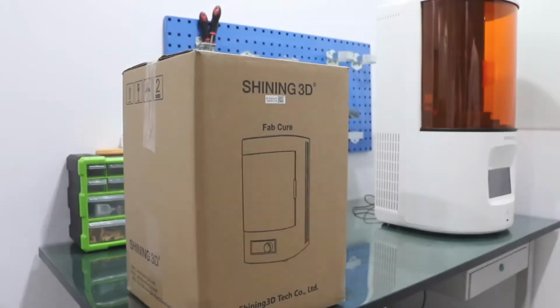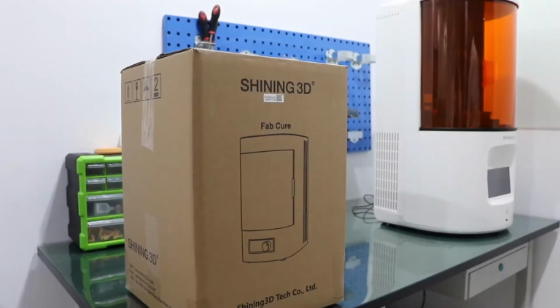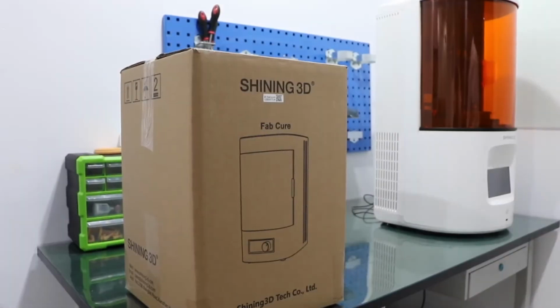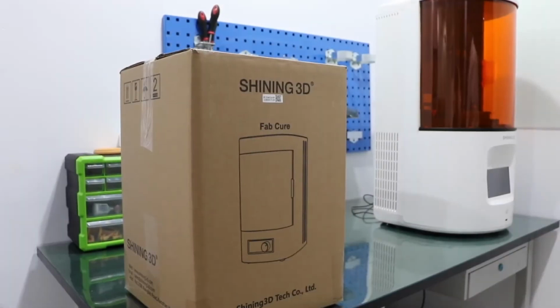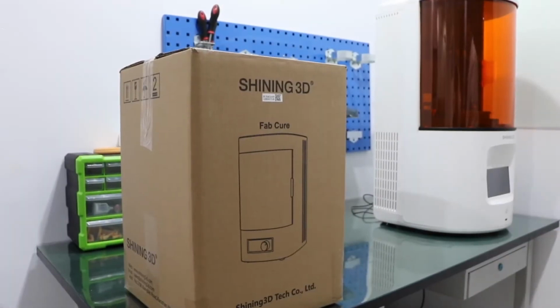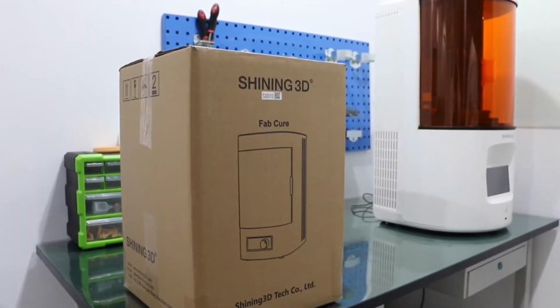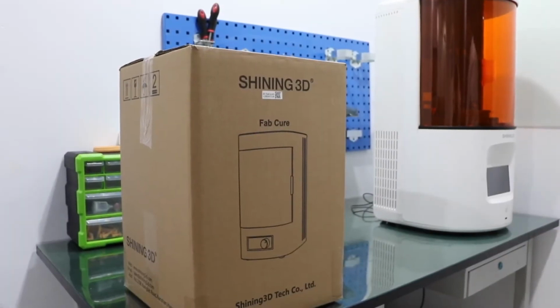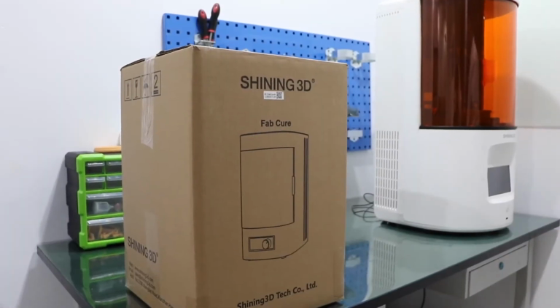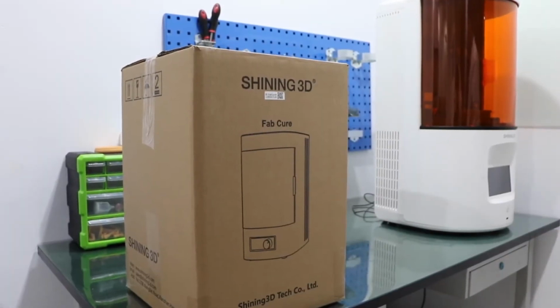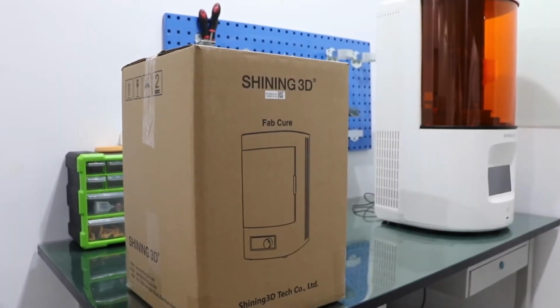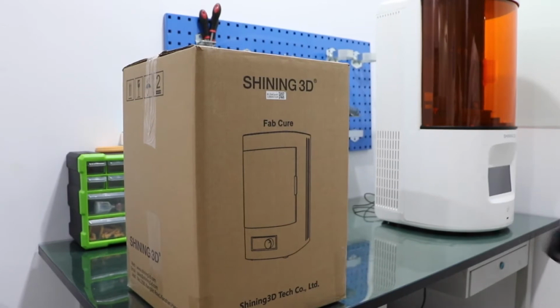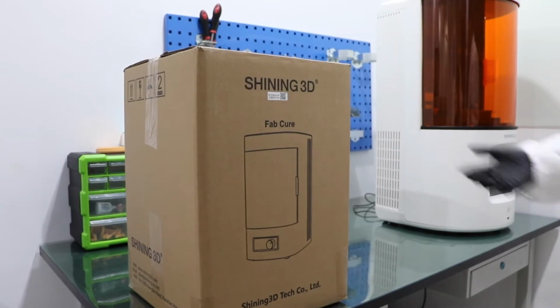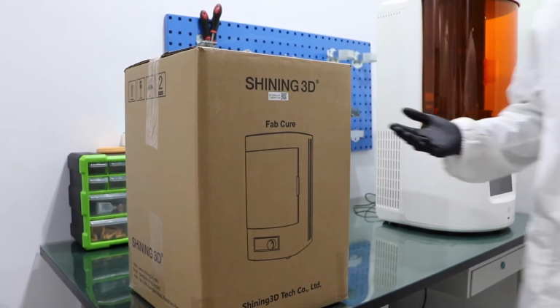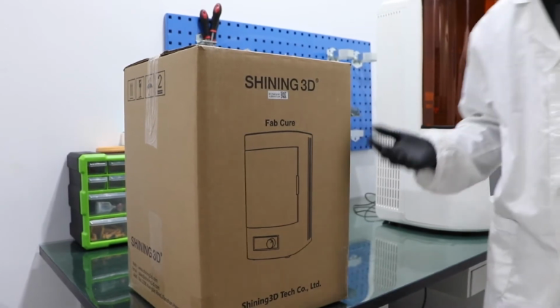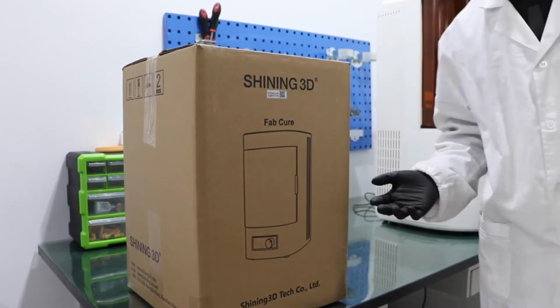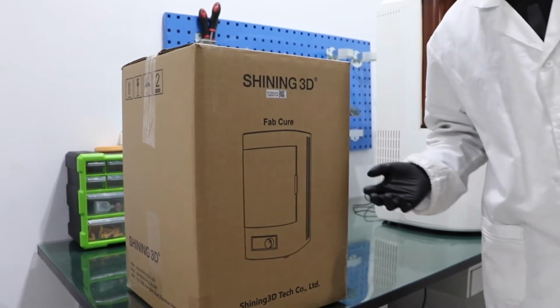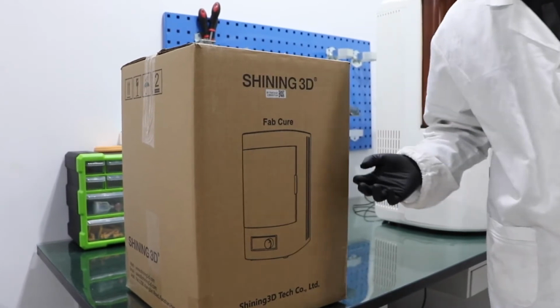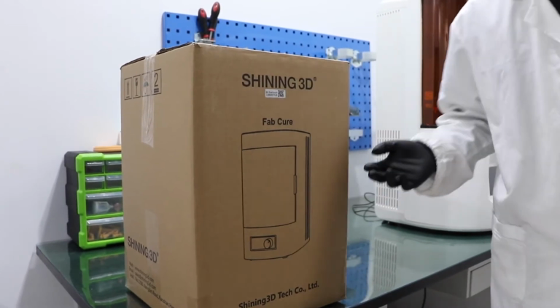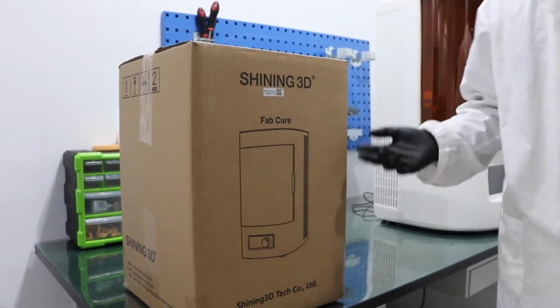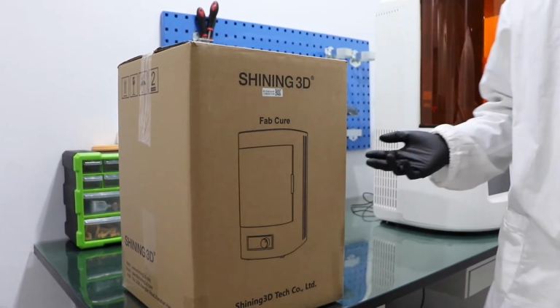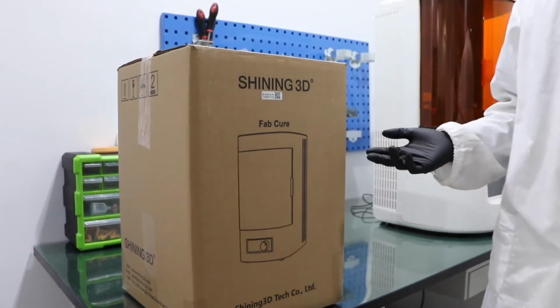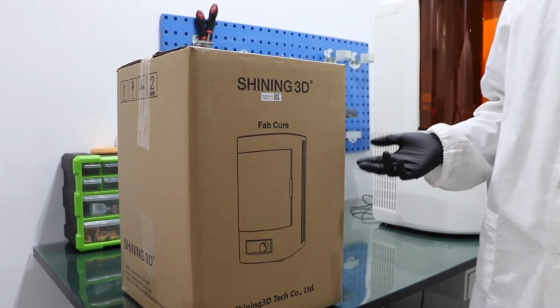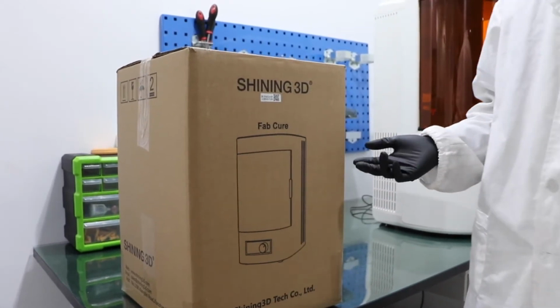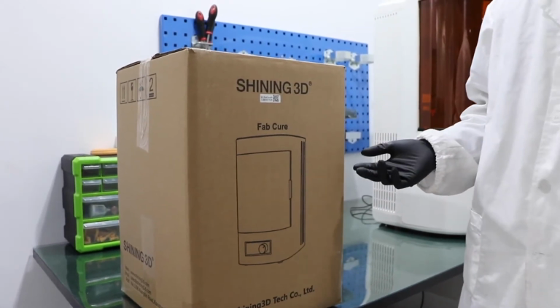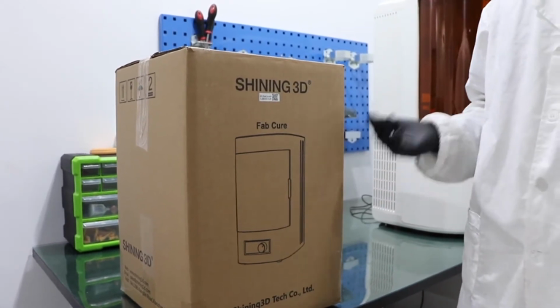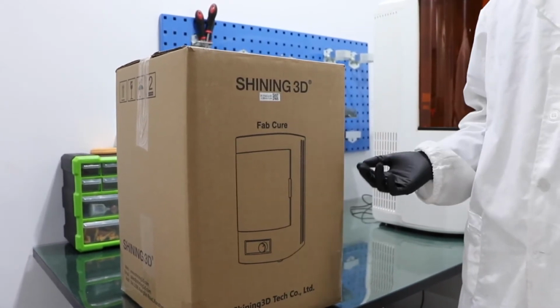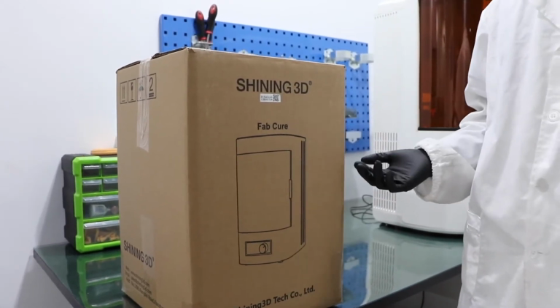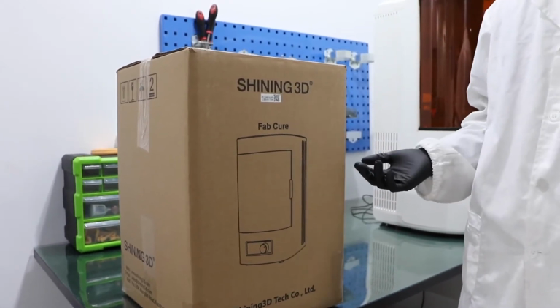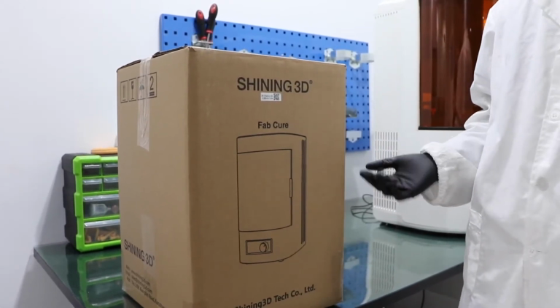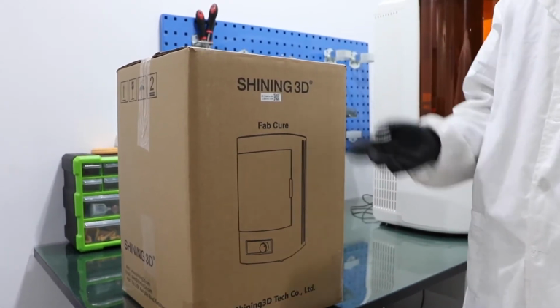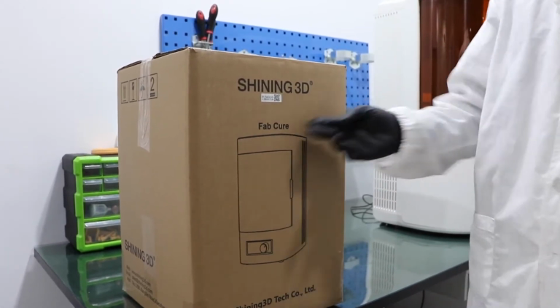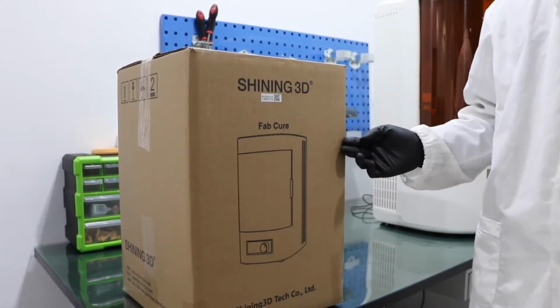Hello guys, this video is to show you the installation and post-cure process of FabCure.